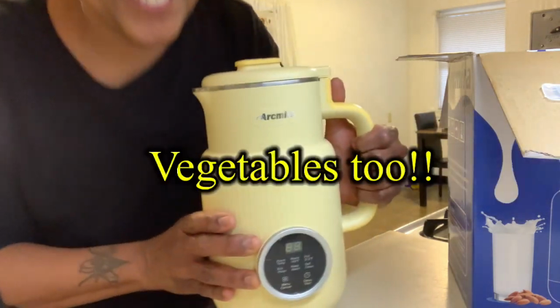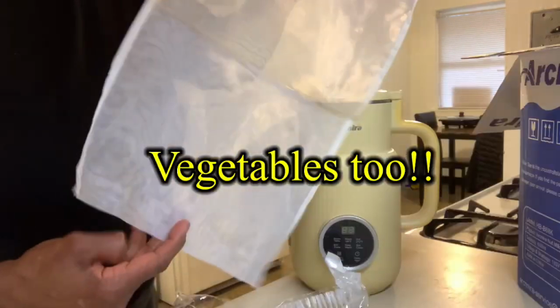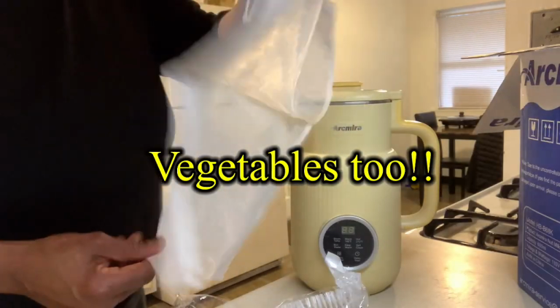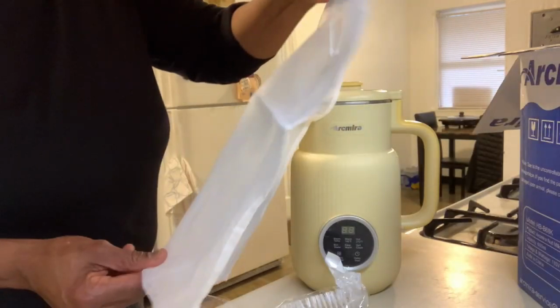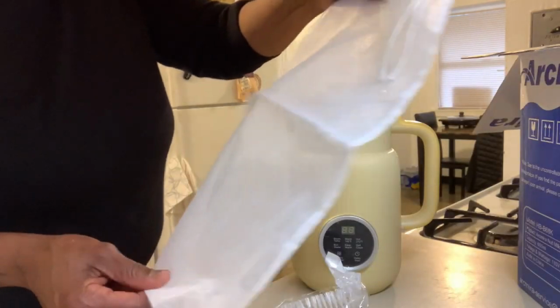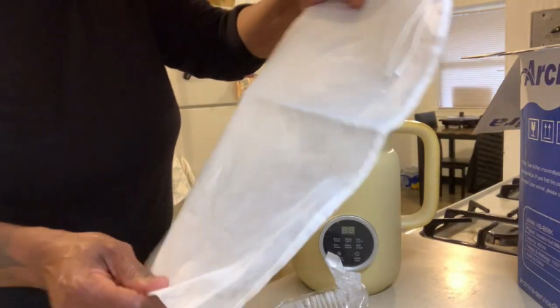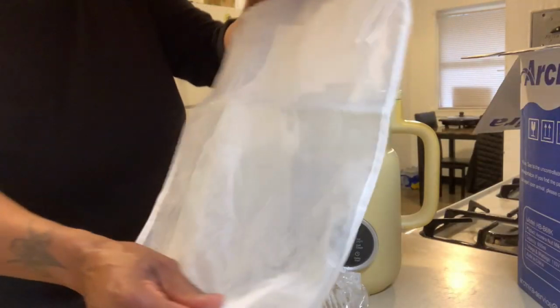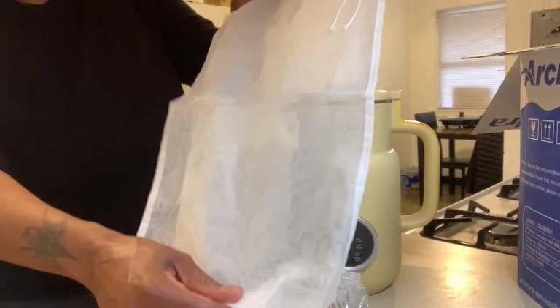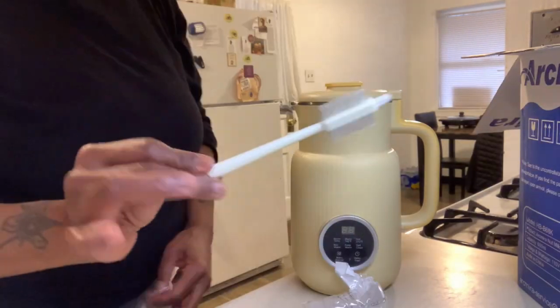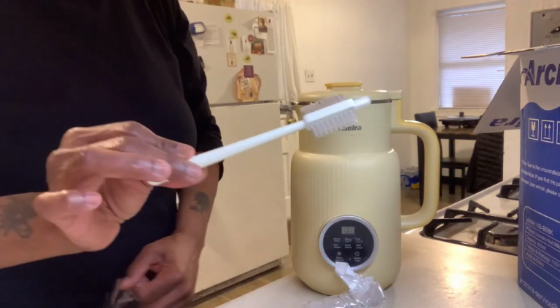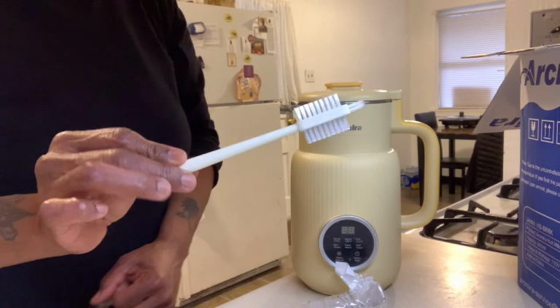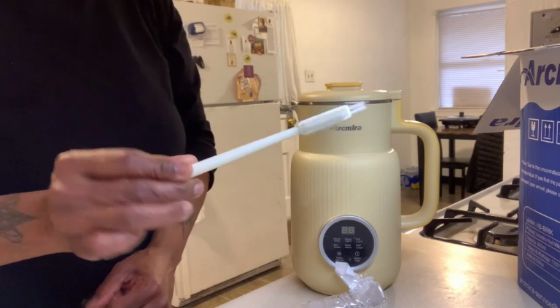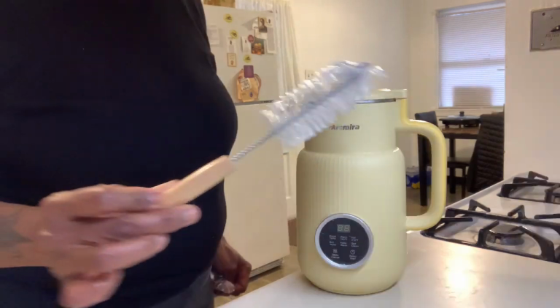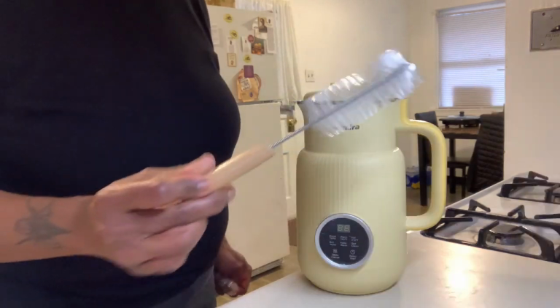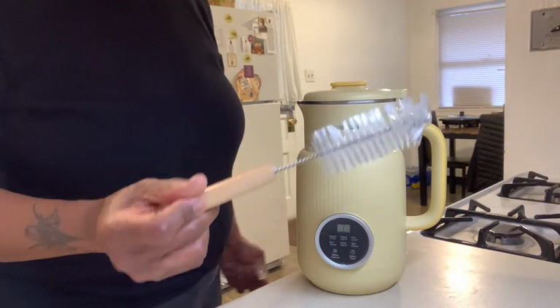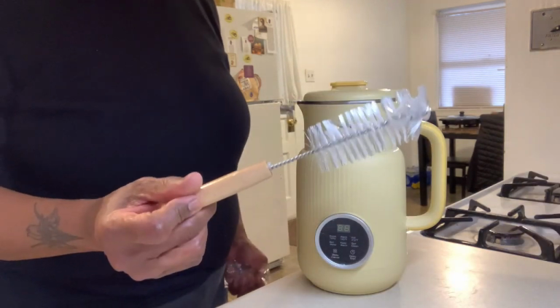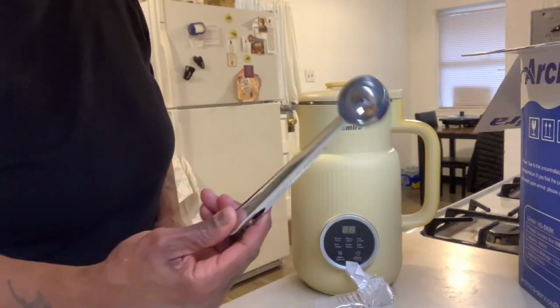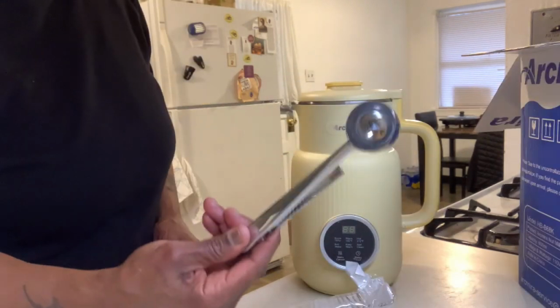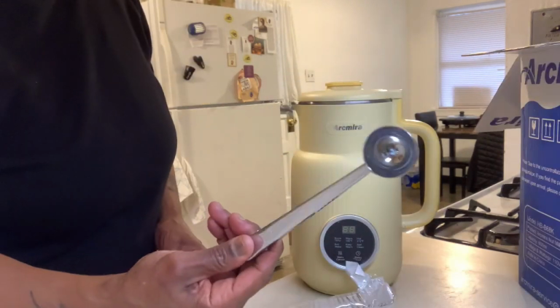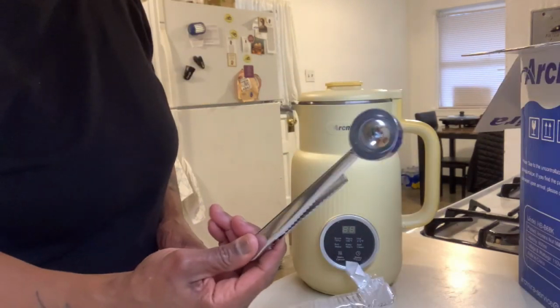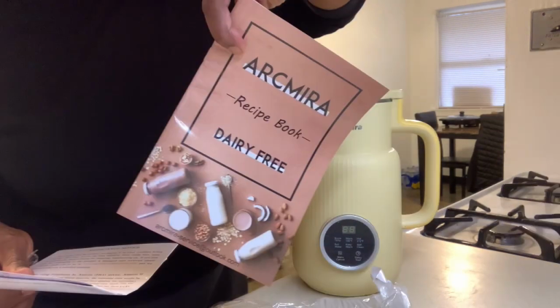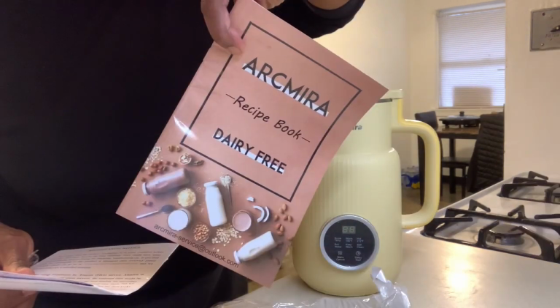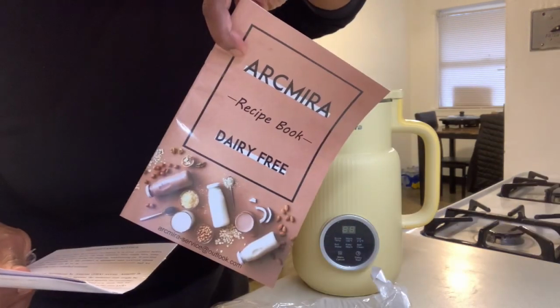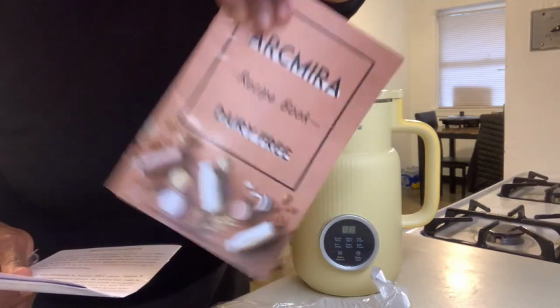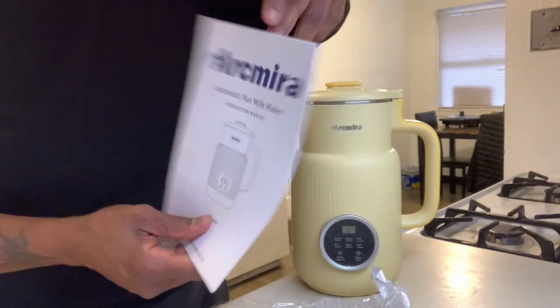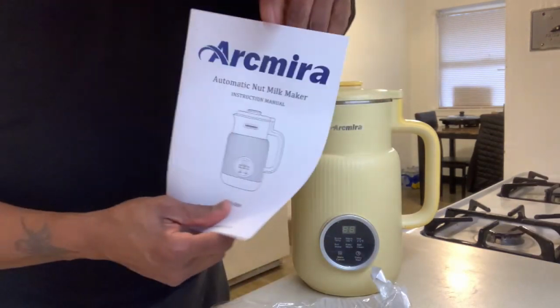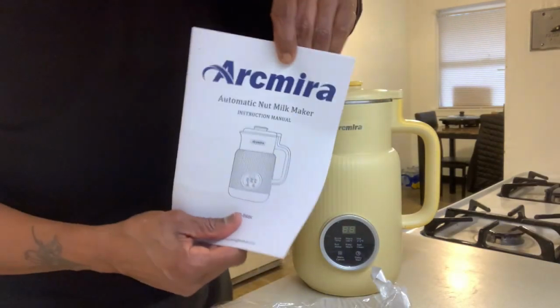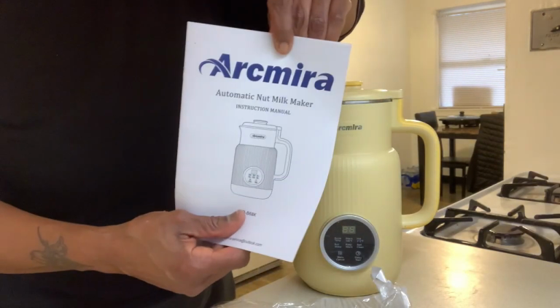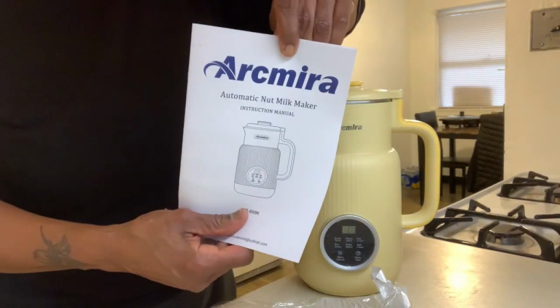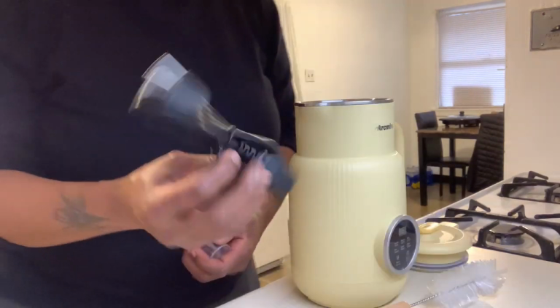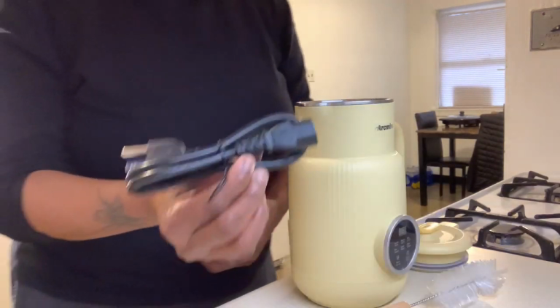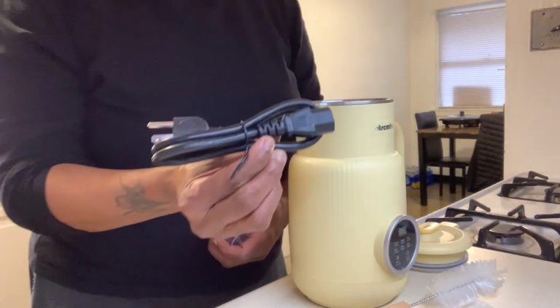It comes with a strainer bag, some cleaning brushes, a scoop for ingredients, a recipe book, directions, and a power cord.